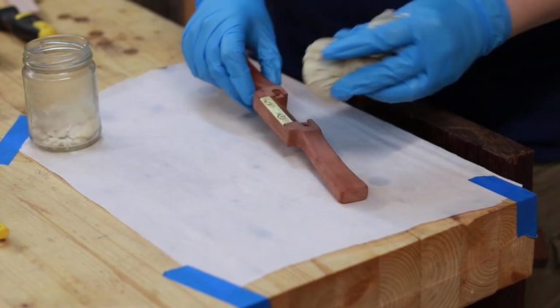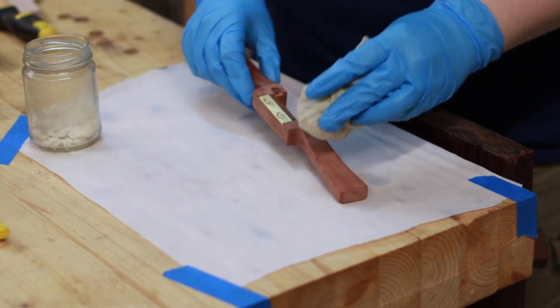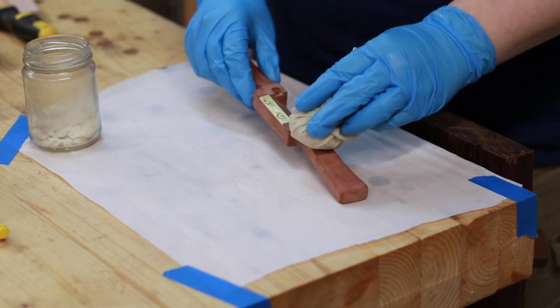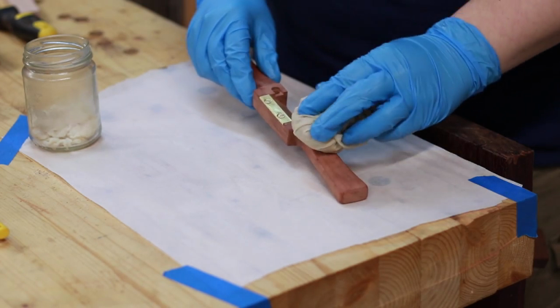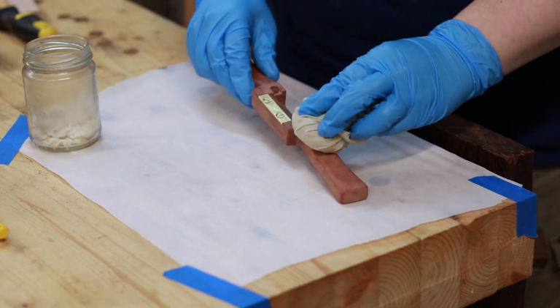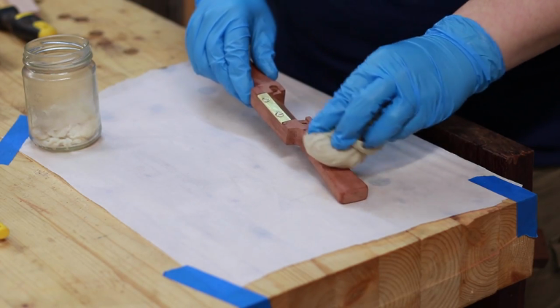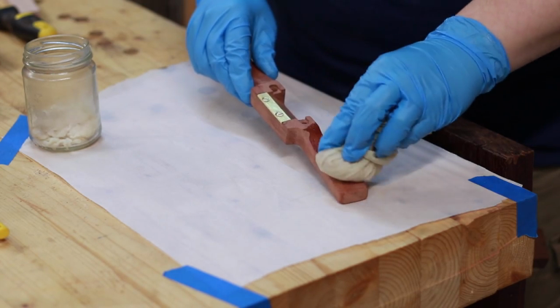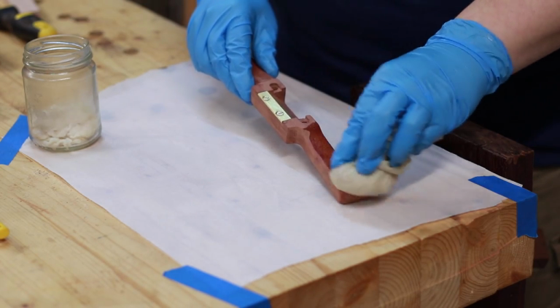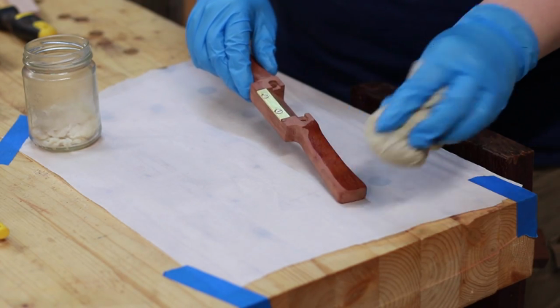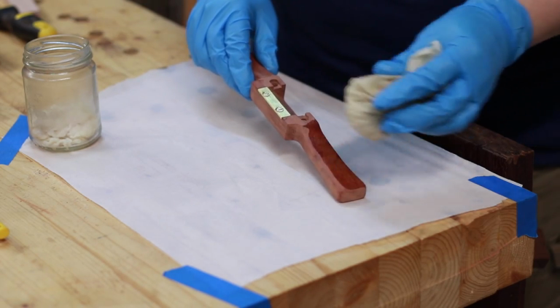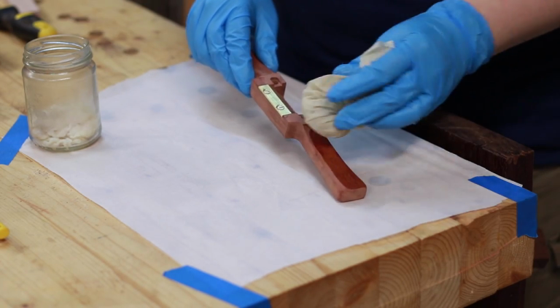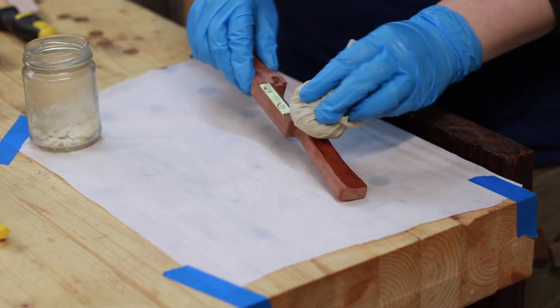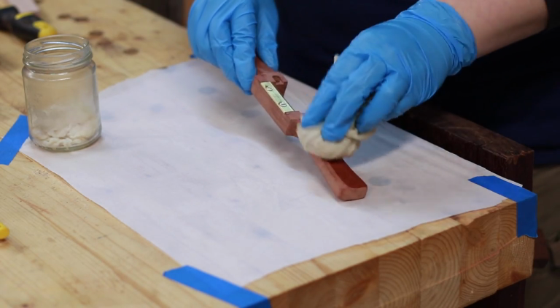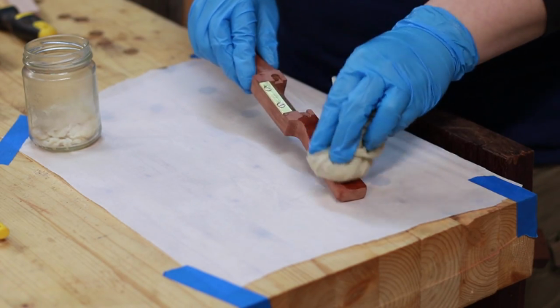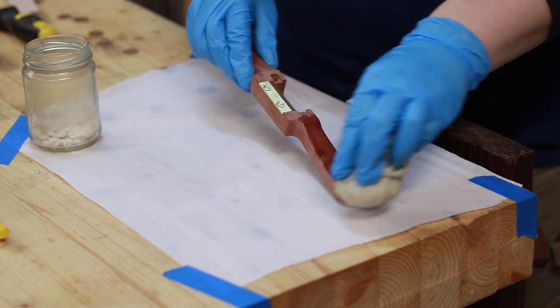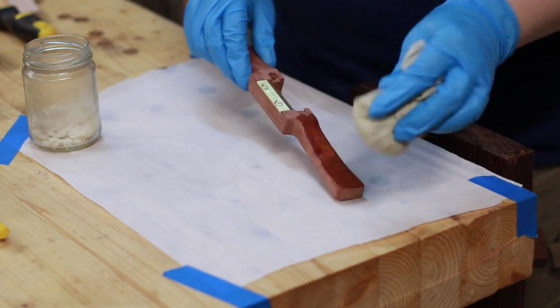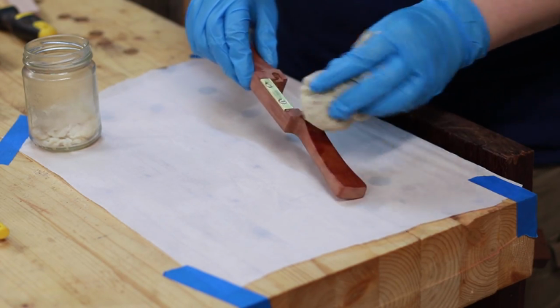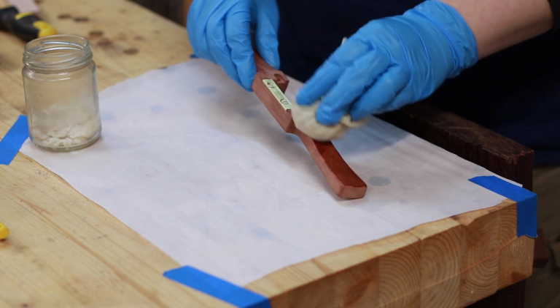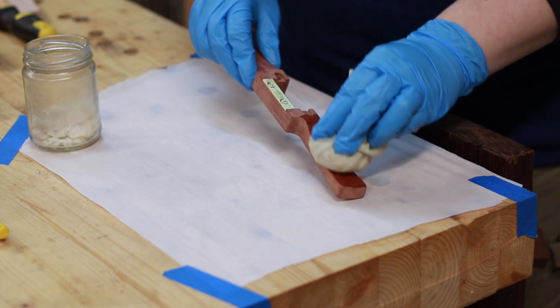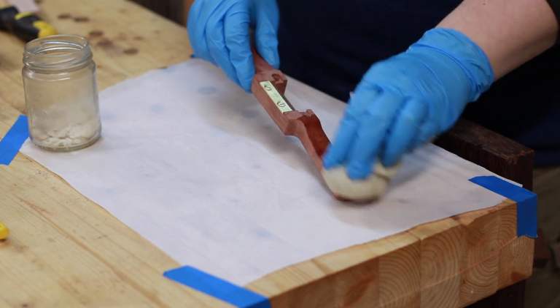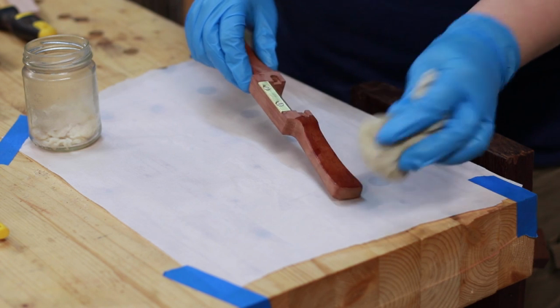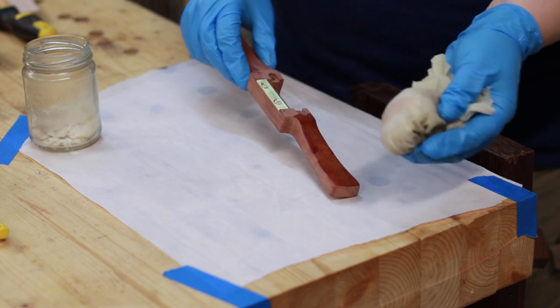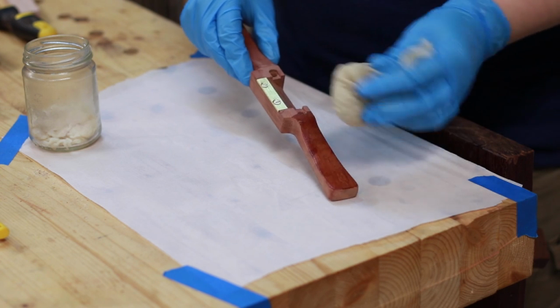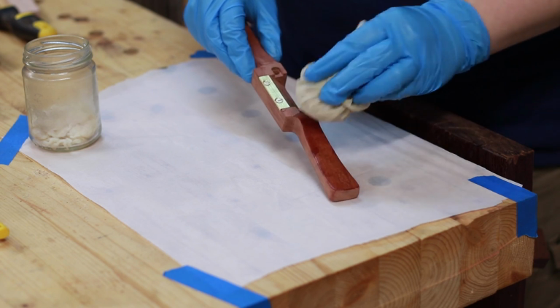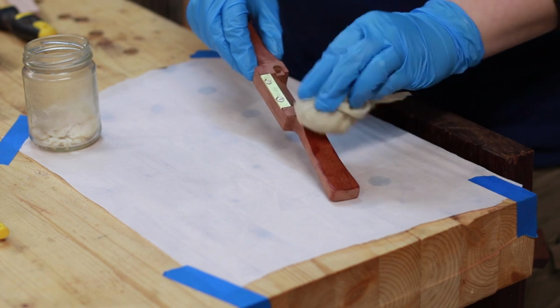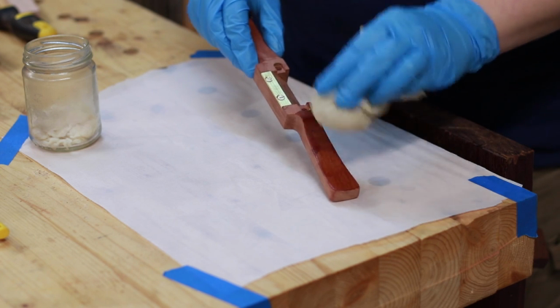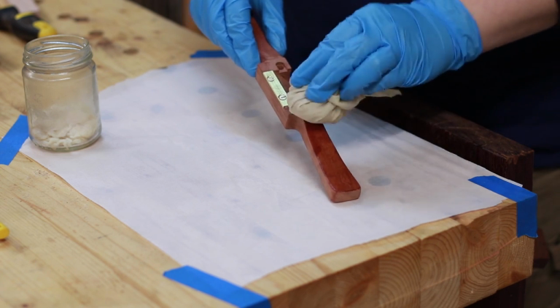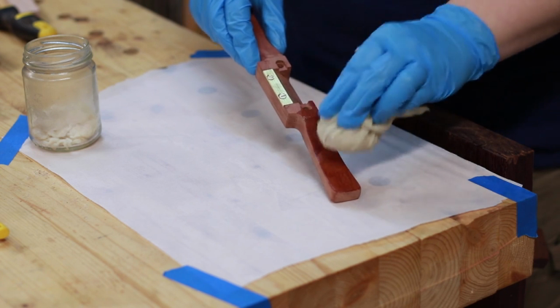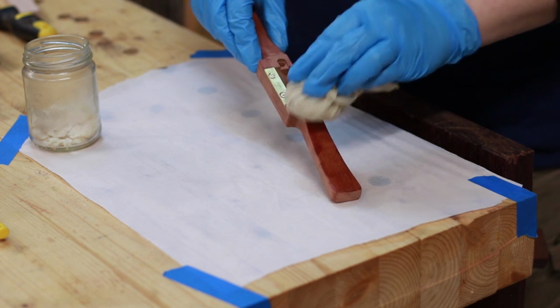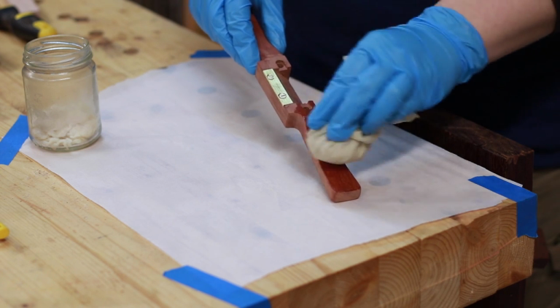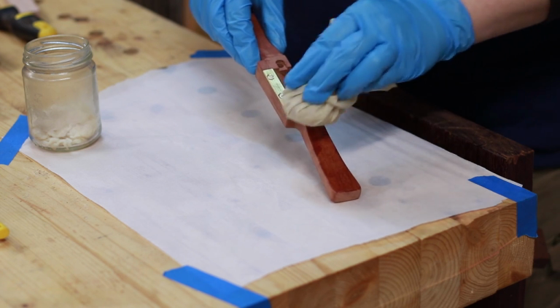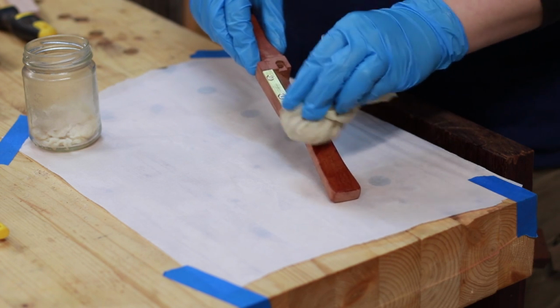Once Nat was happy with the shape, we hit it with a few dozen coats of shellac. Really makes the red gum pop.